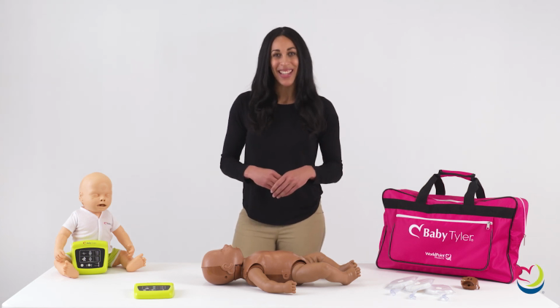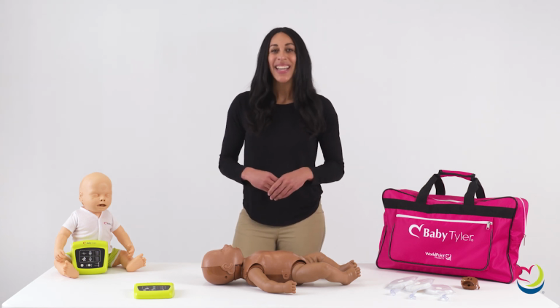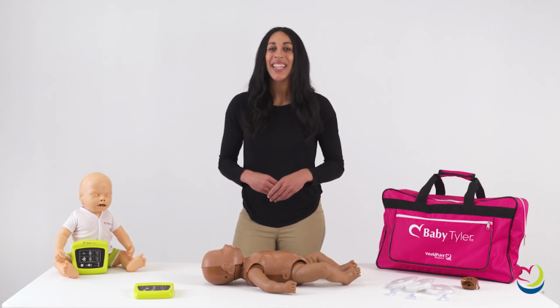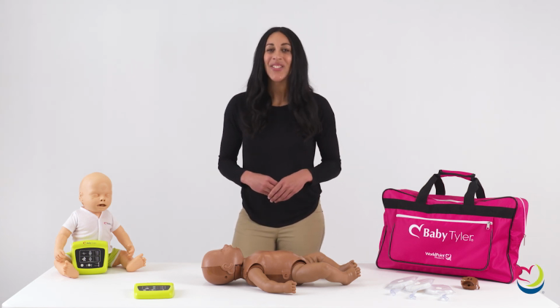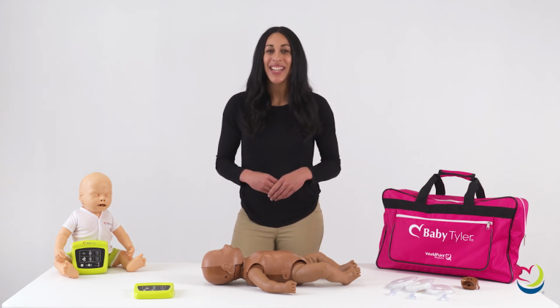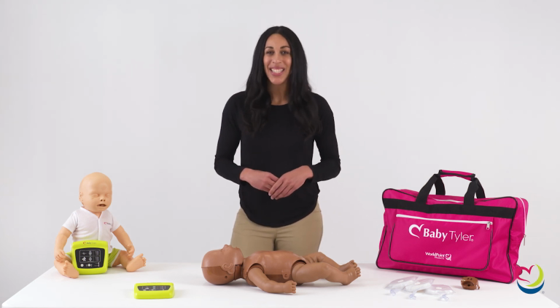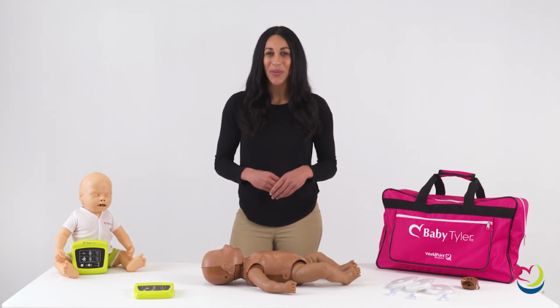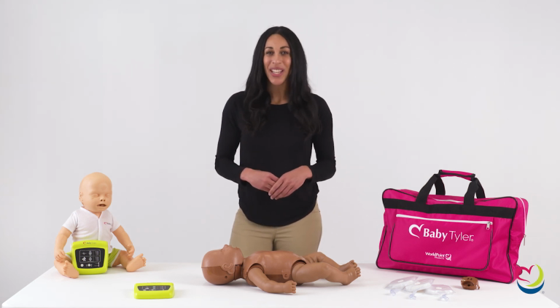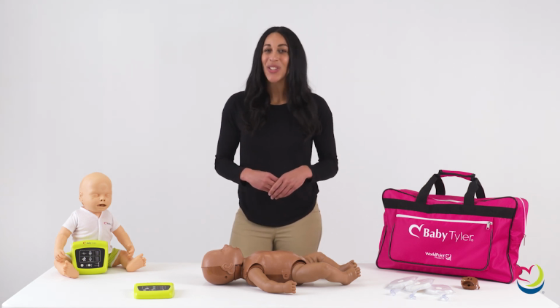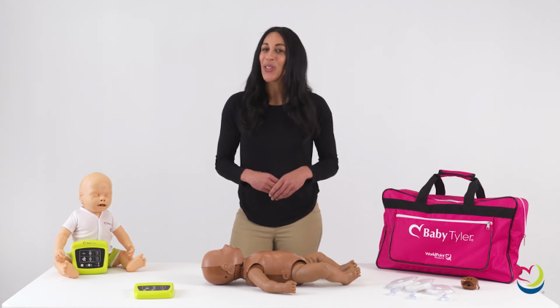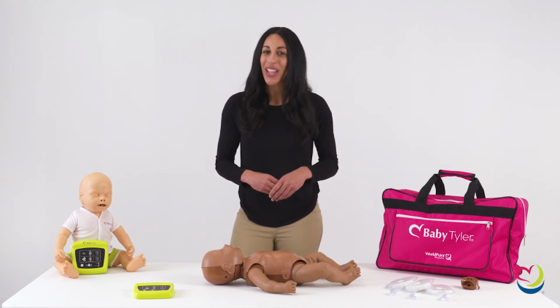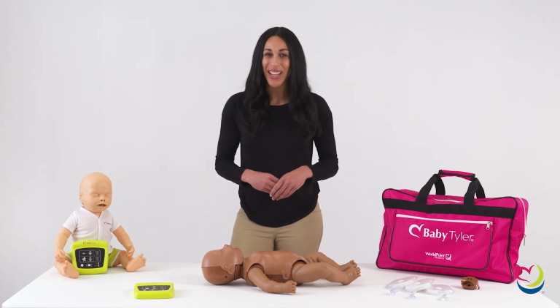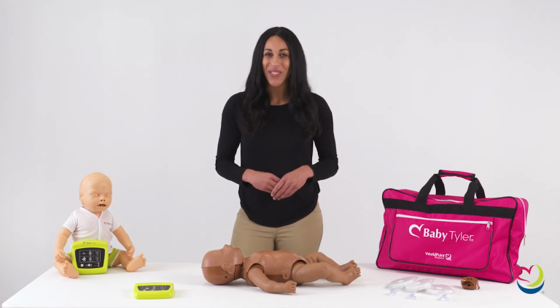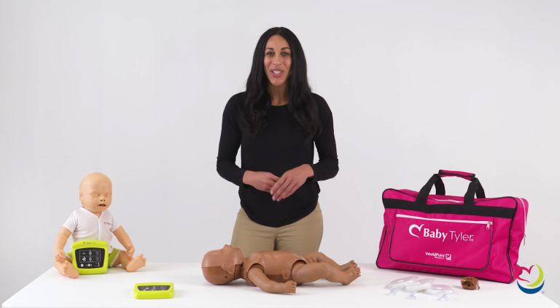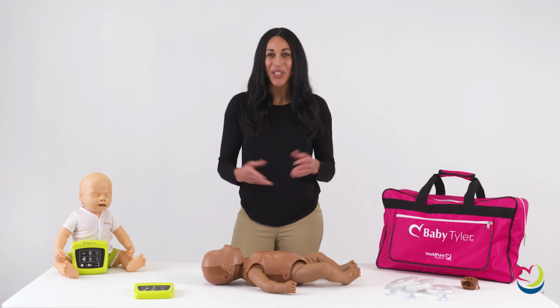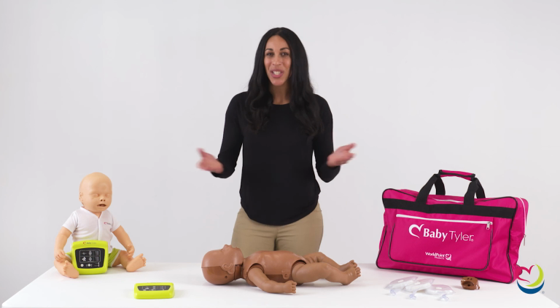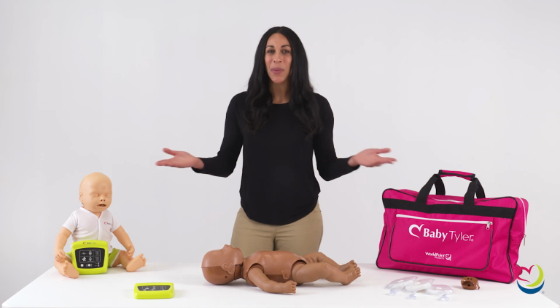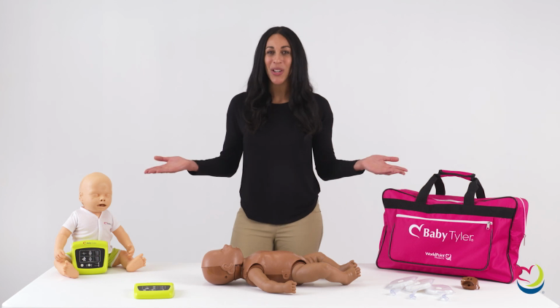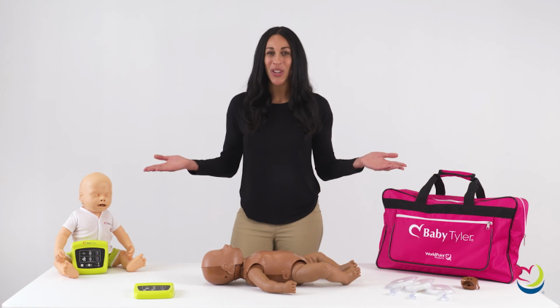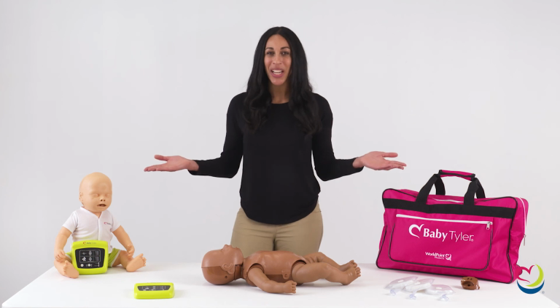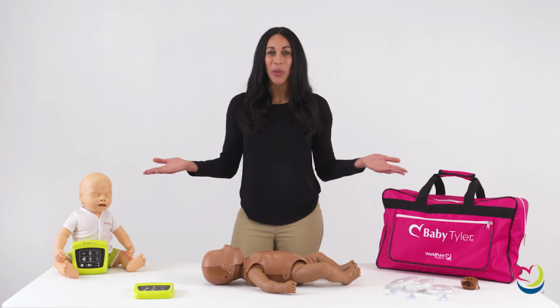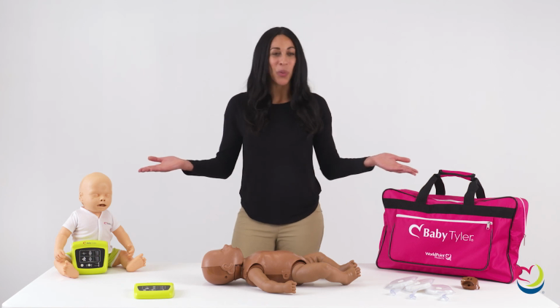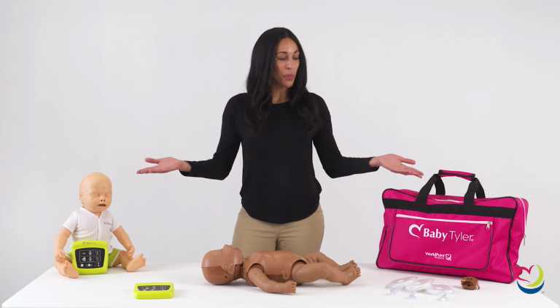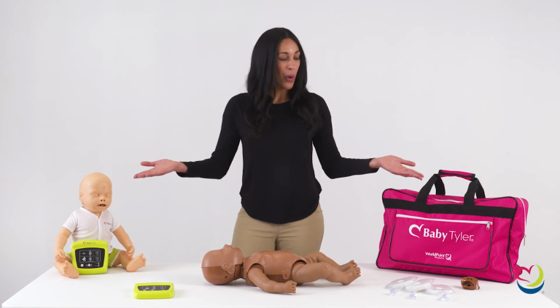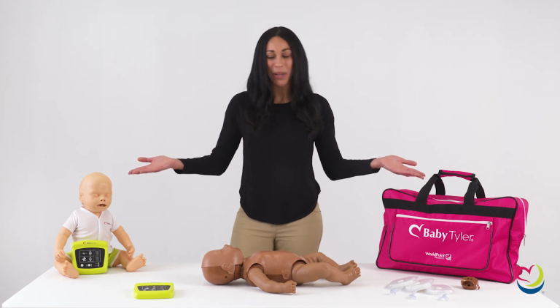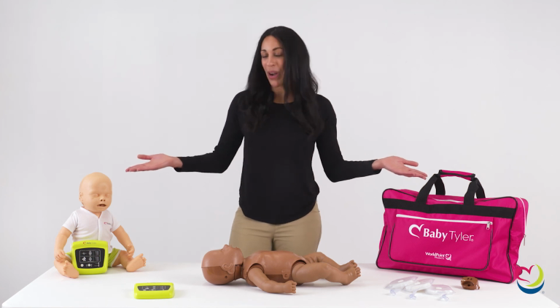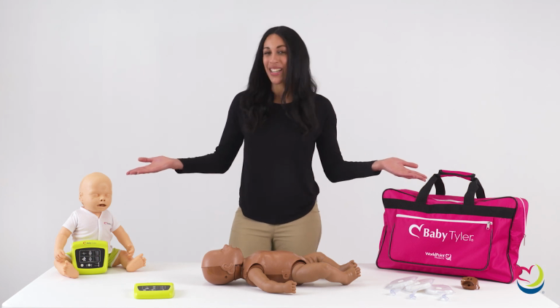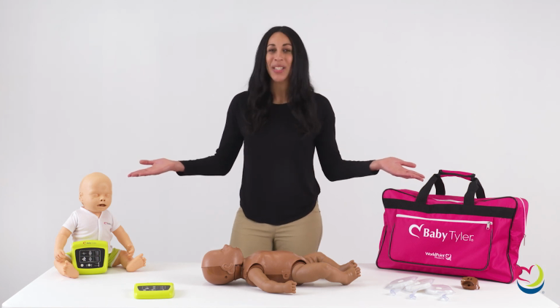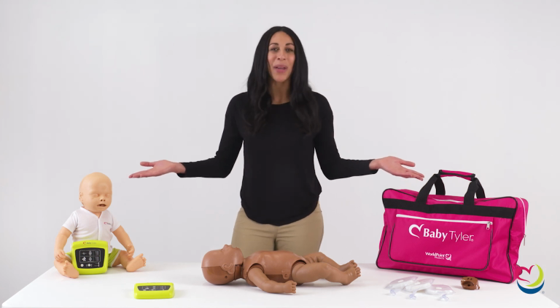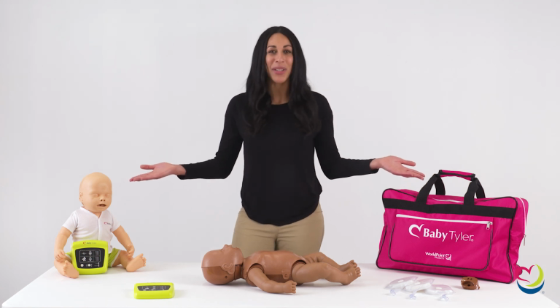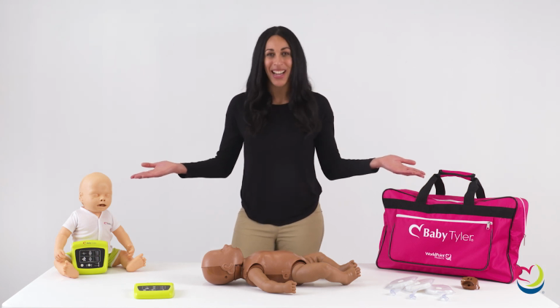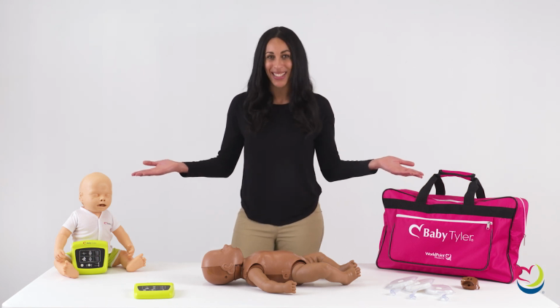Get ready to breathe new life into your CPR training with WorldPoint products, Baby Tyler.